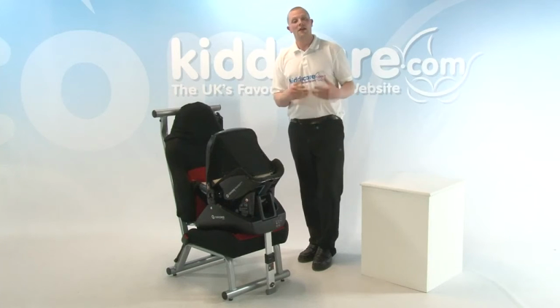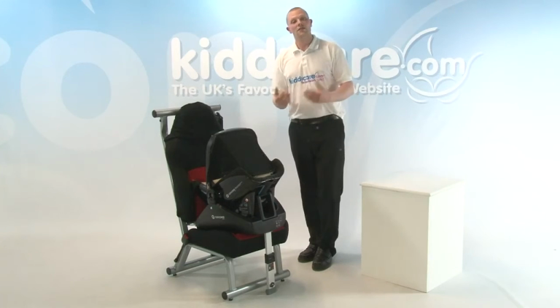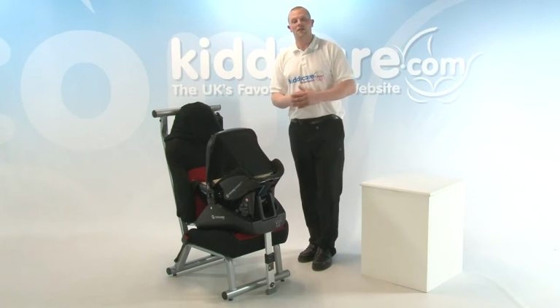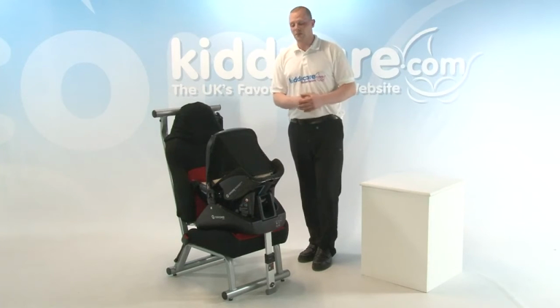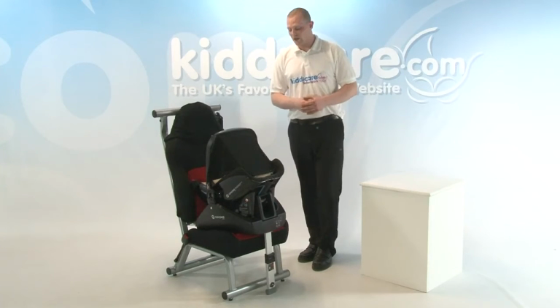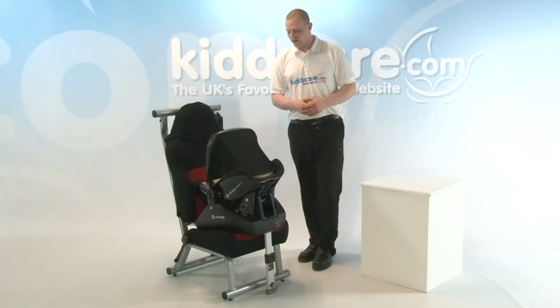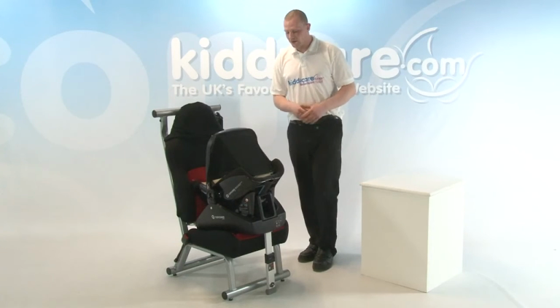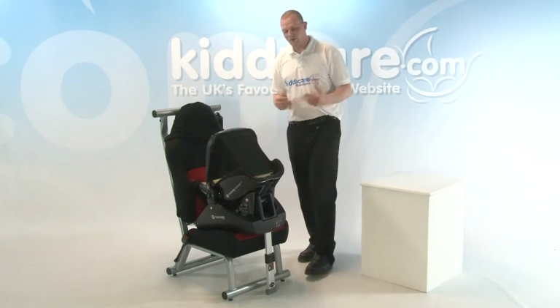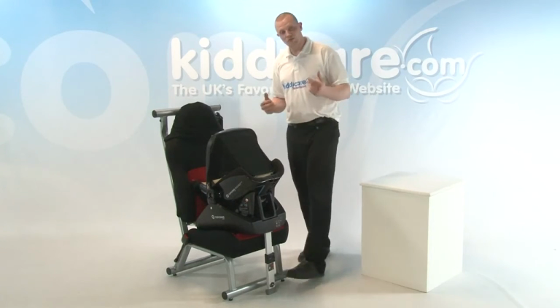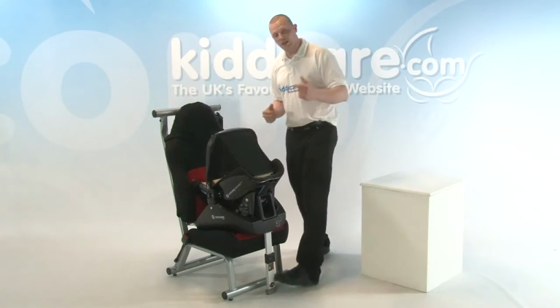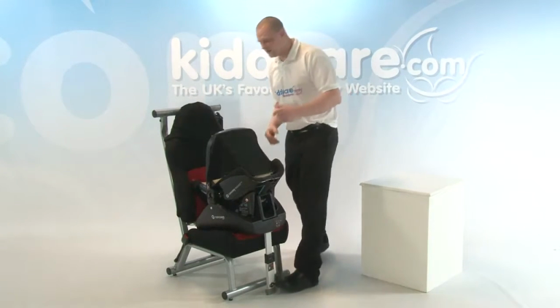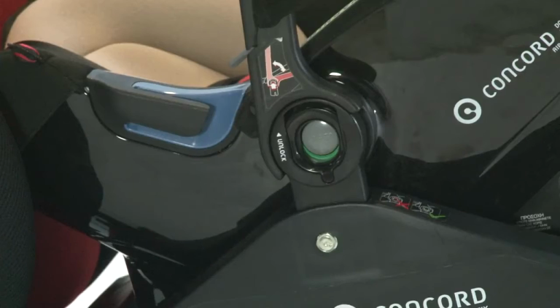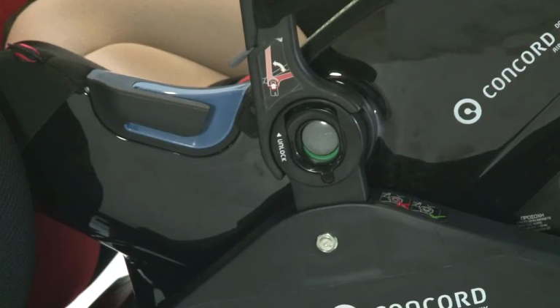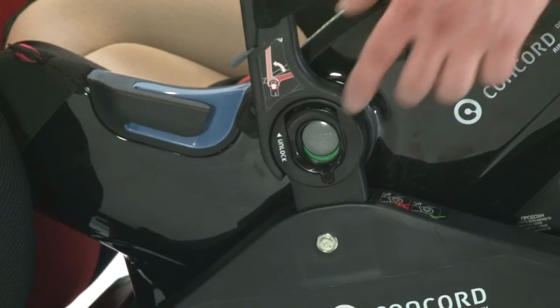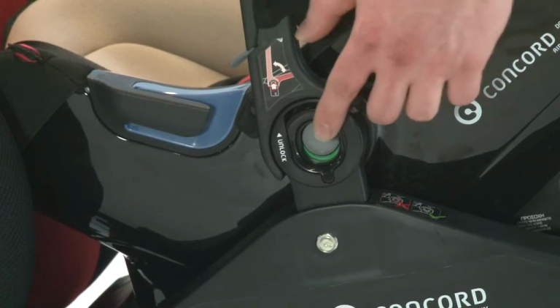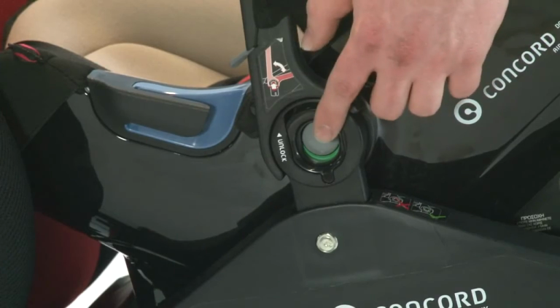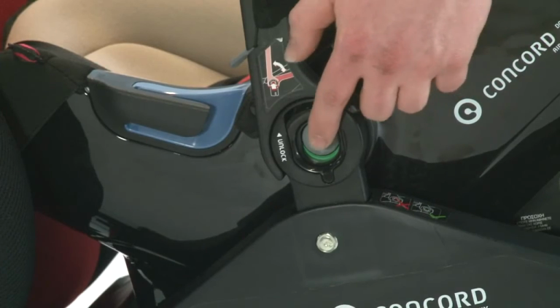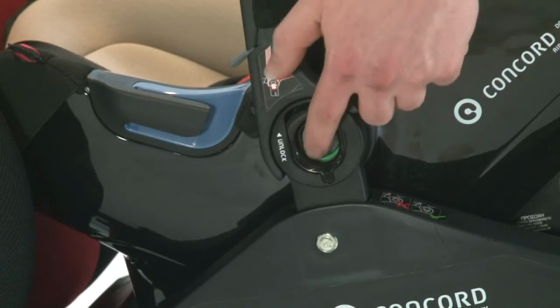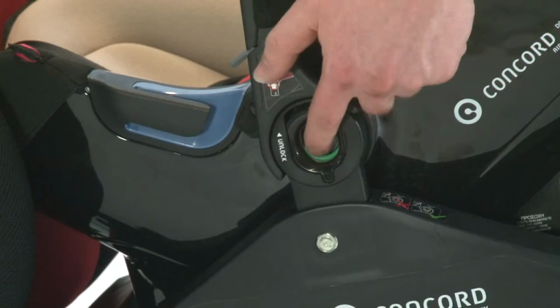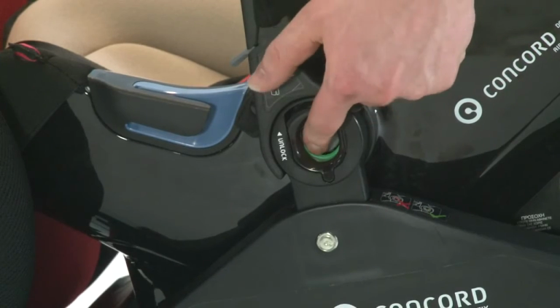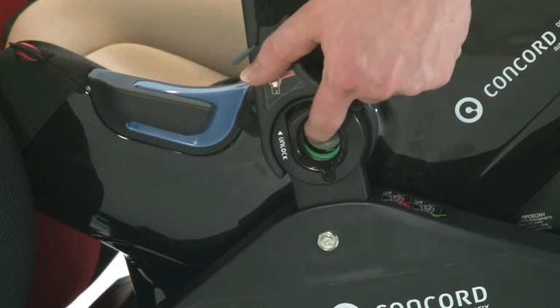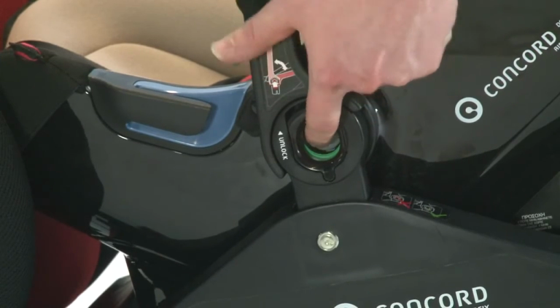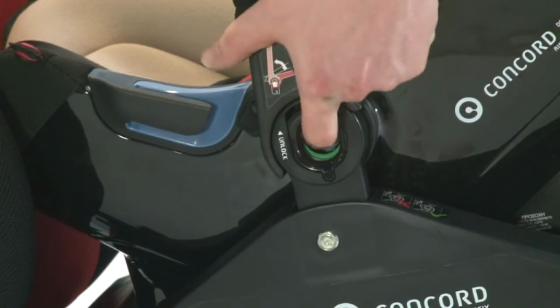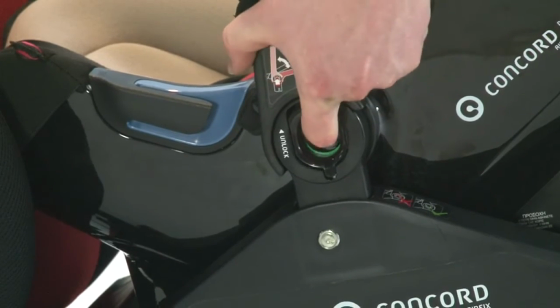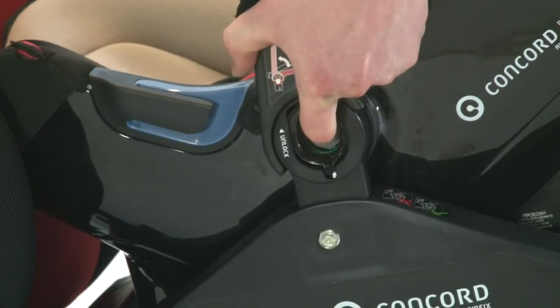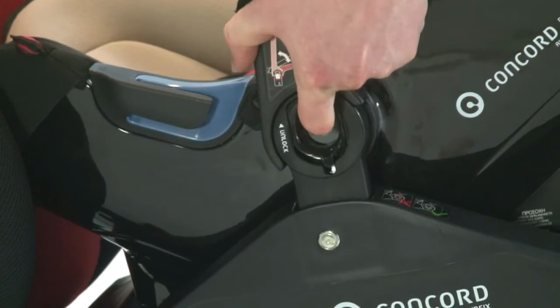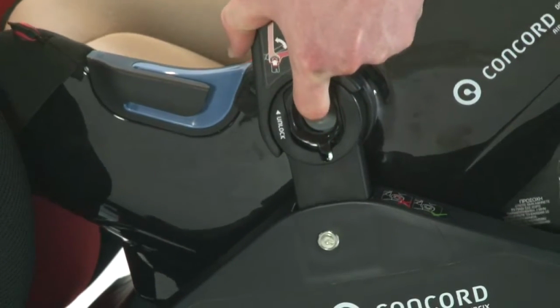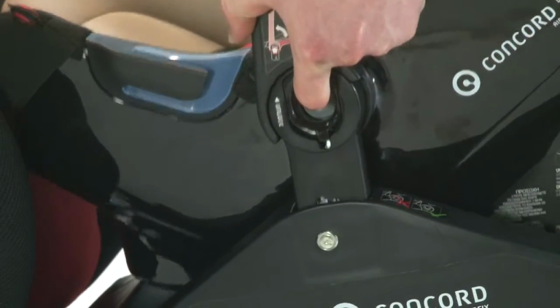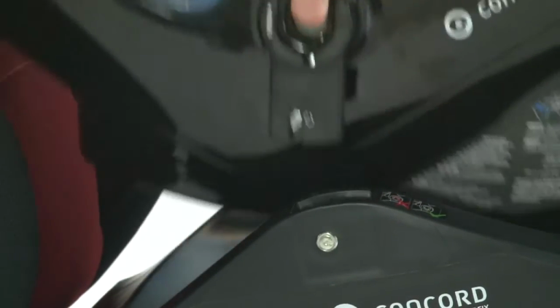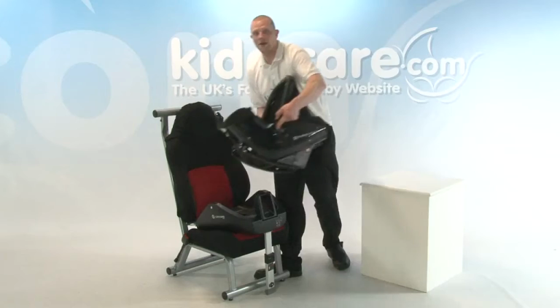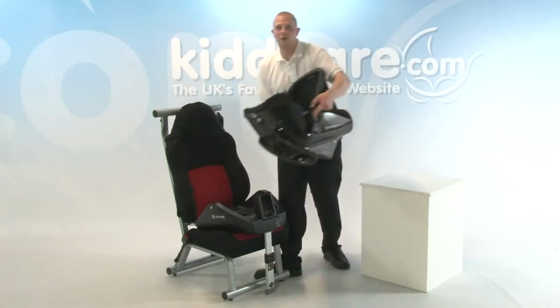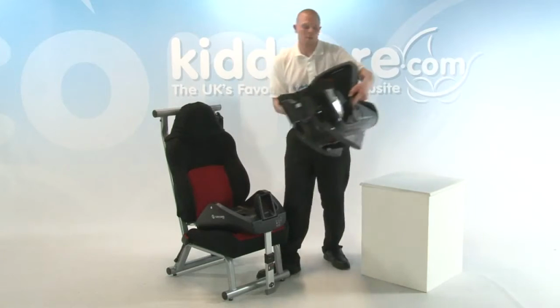To release back off again, it's really easy to do. Press the buttons in, lift up and away we come.